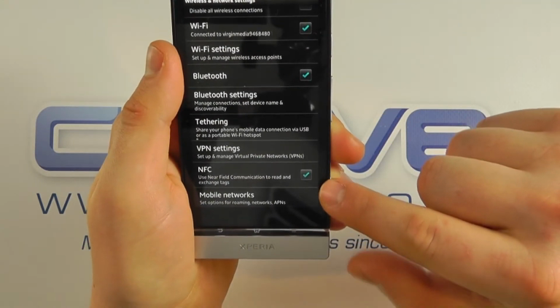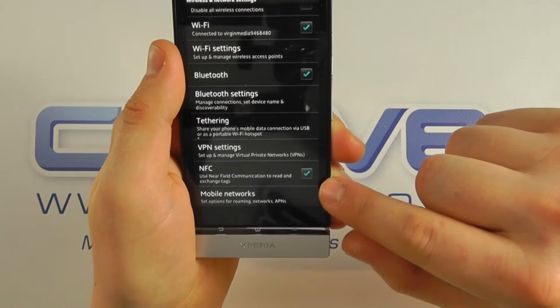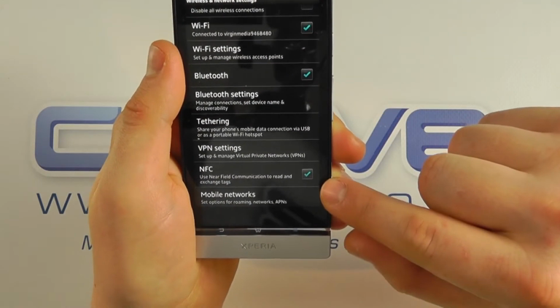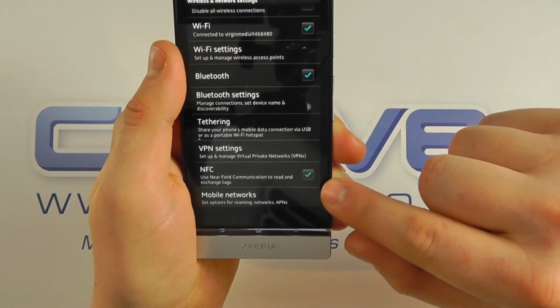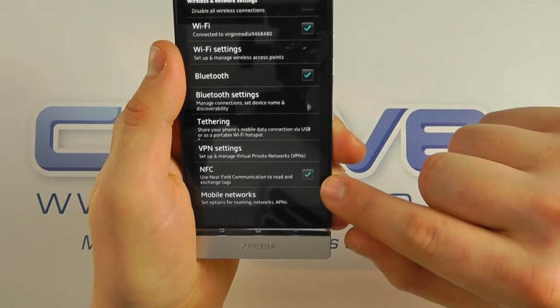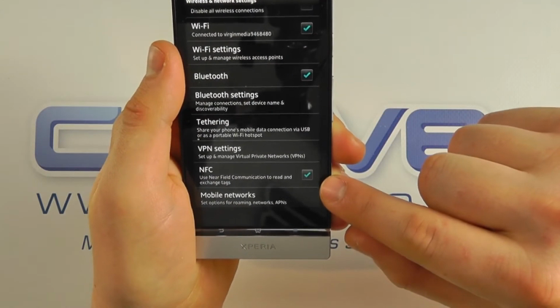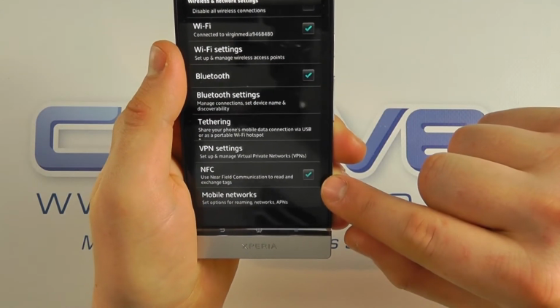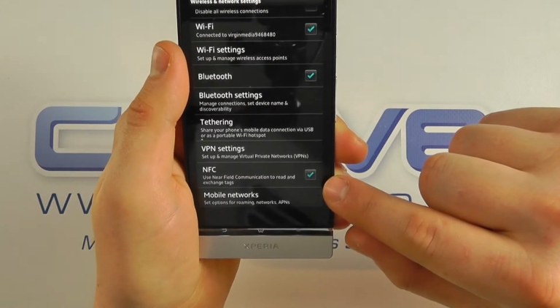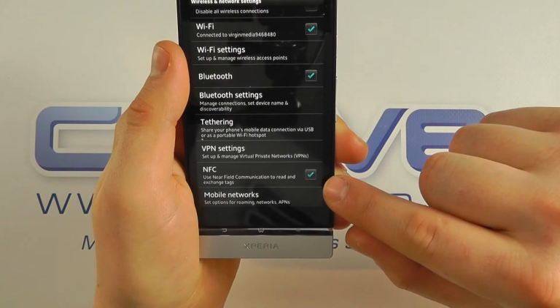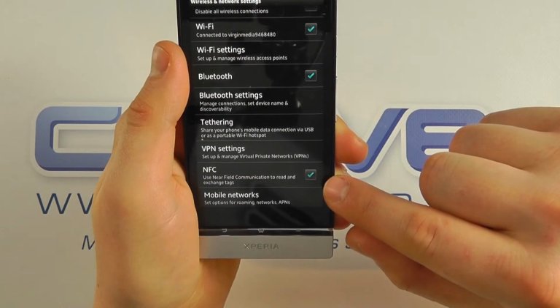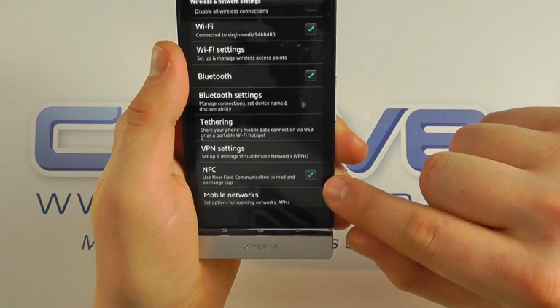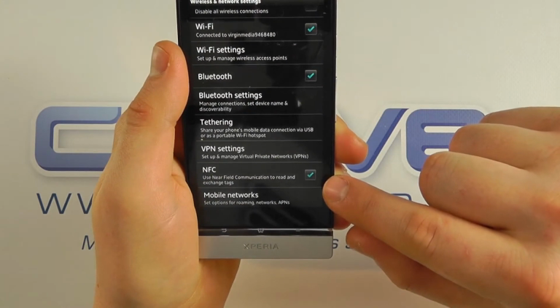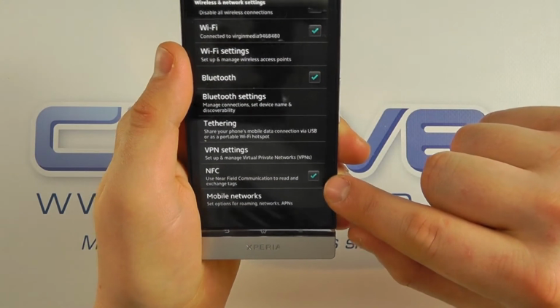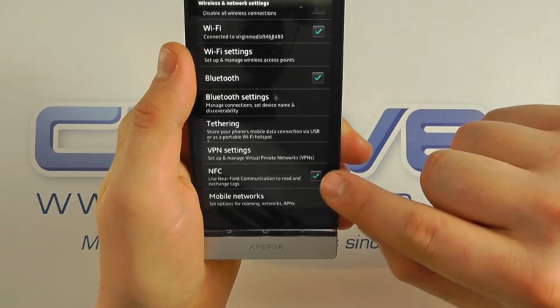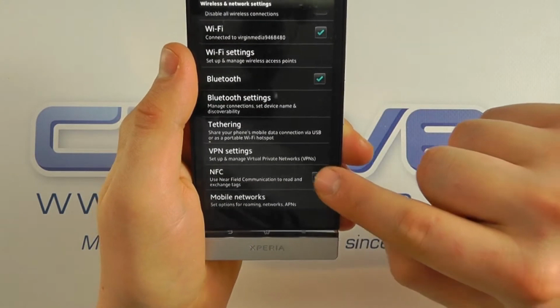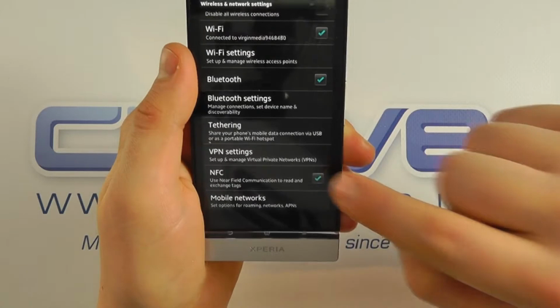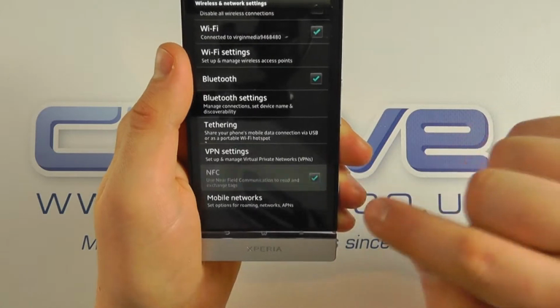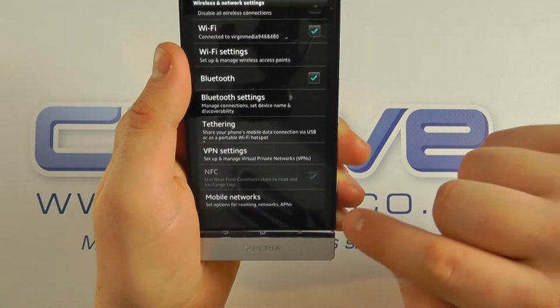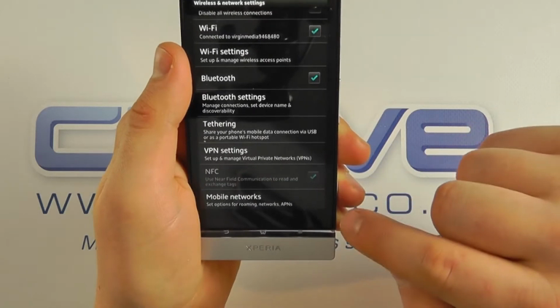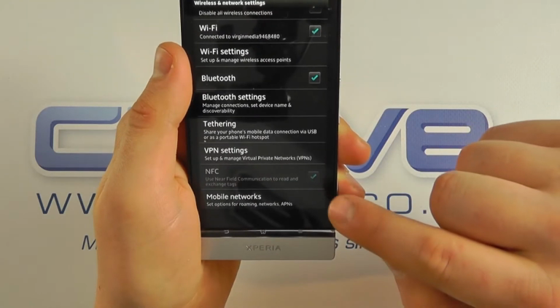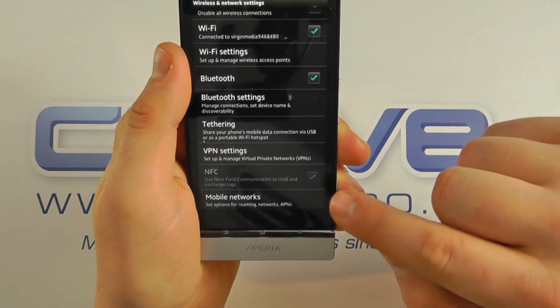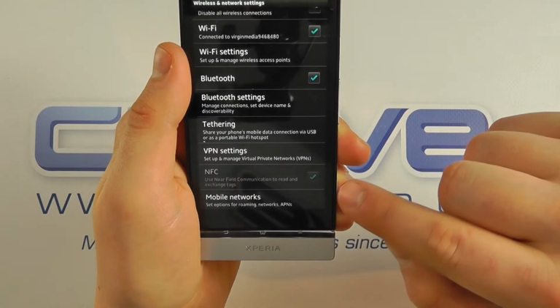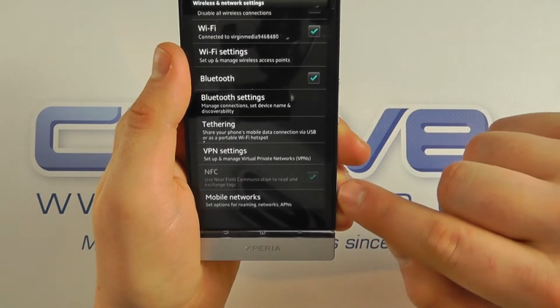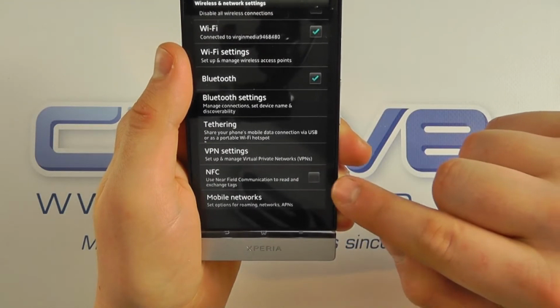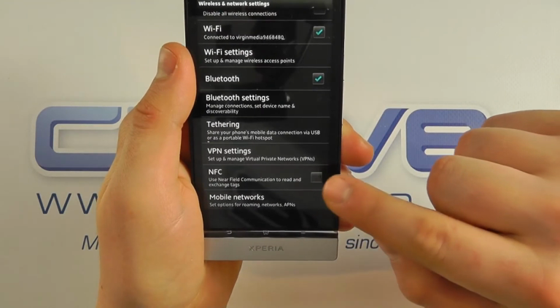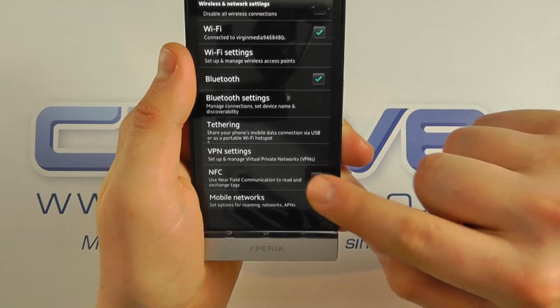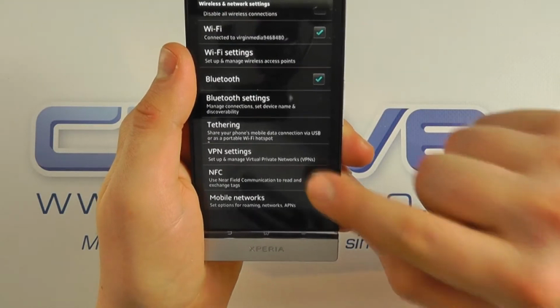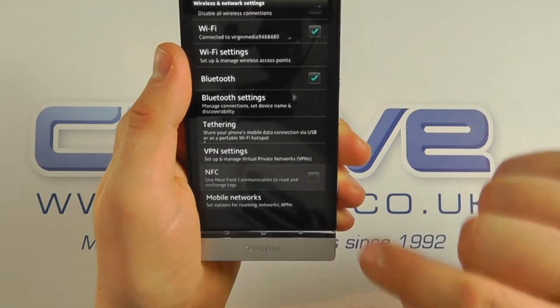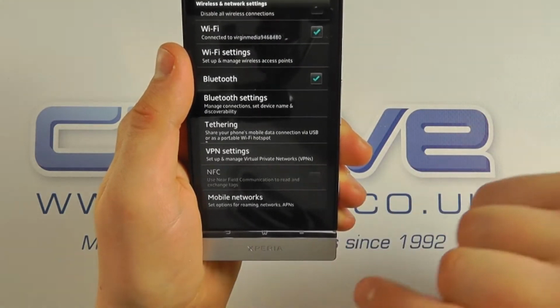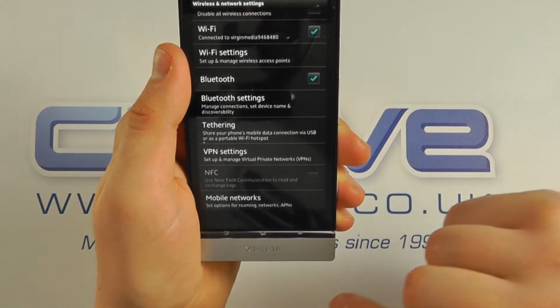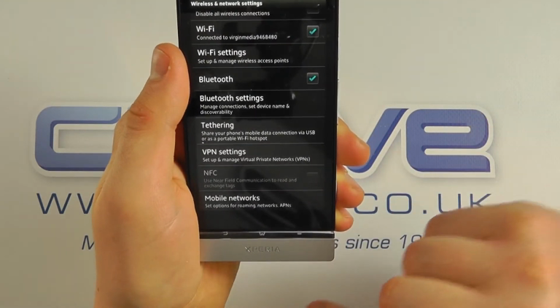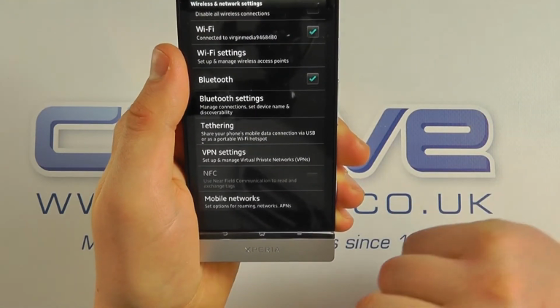You can see it's switched on because it's got a blue tick here. To switch it on or off, simply press like so.